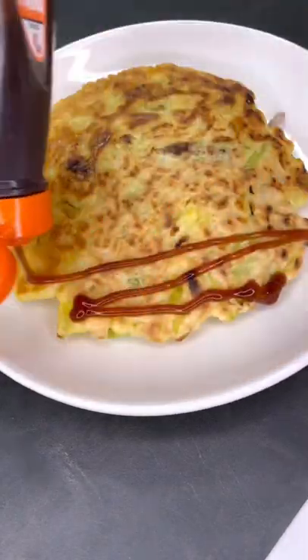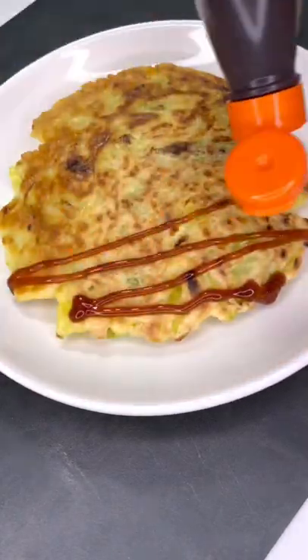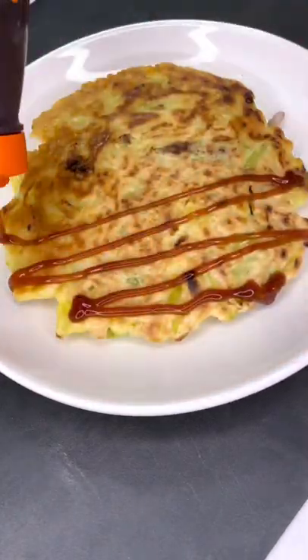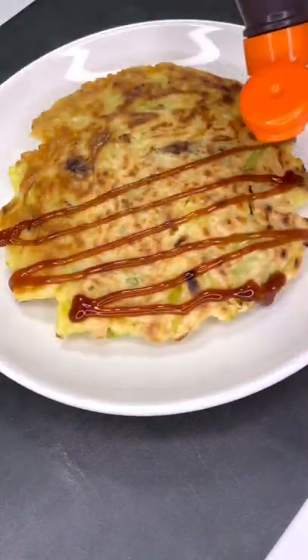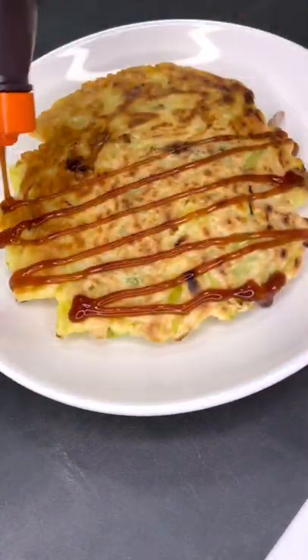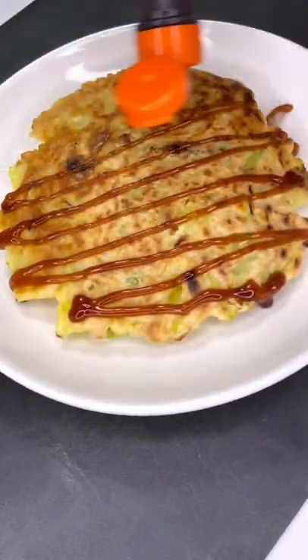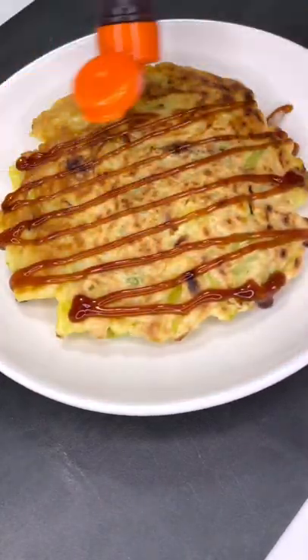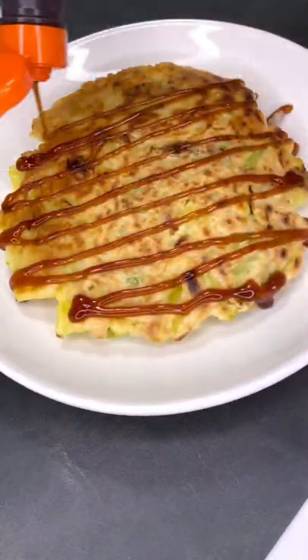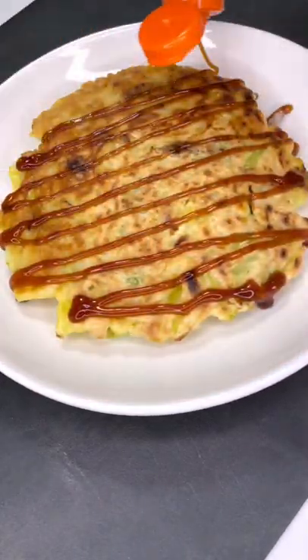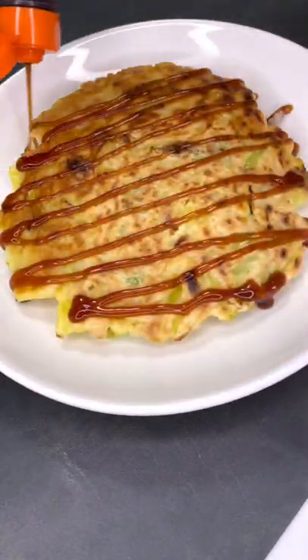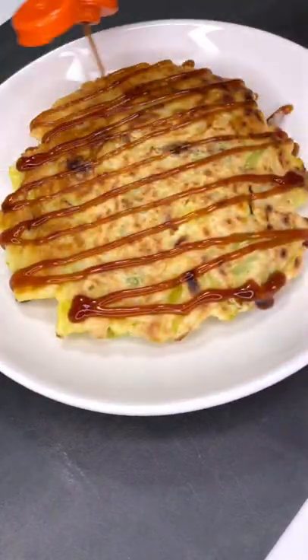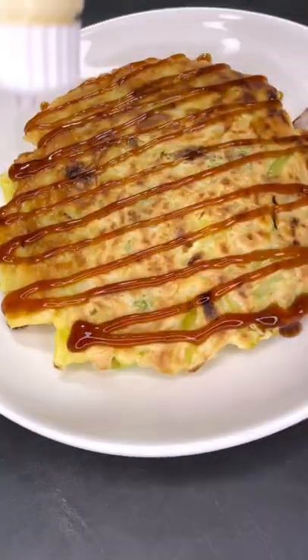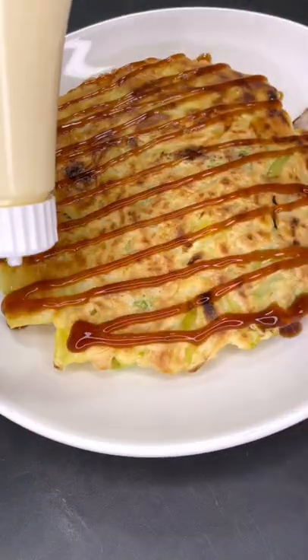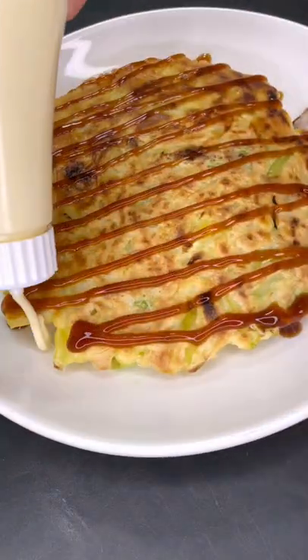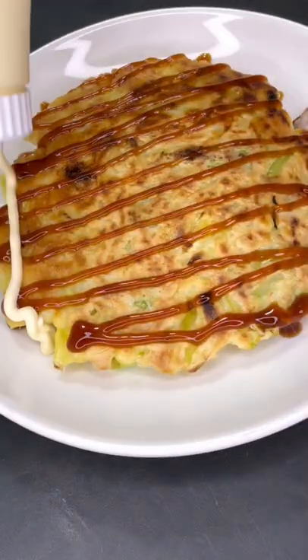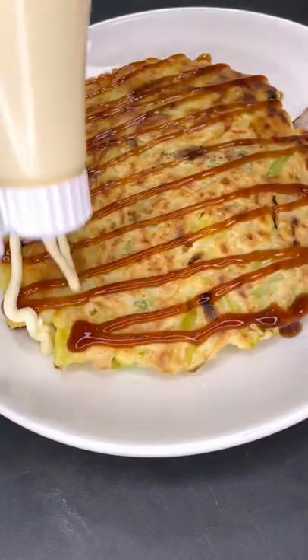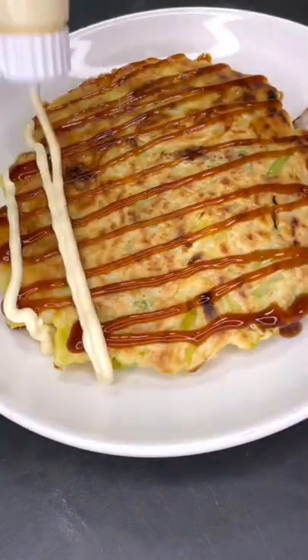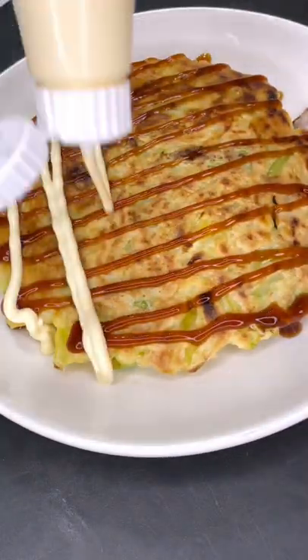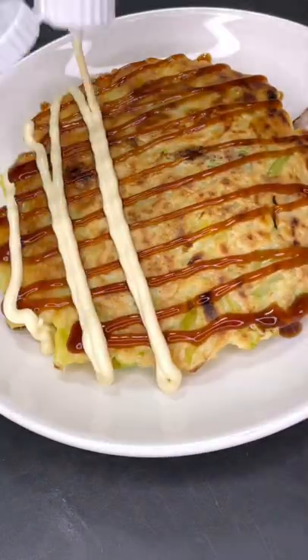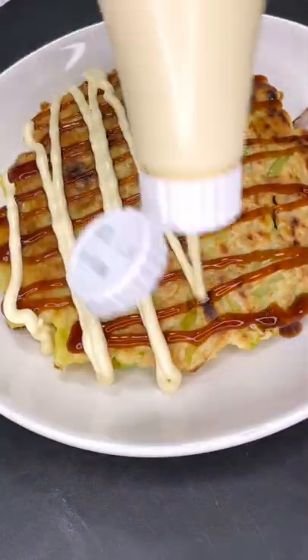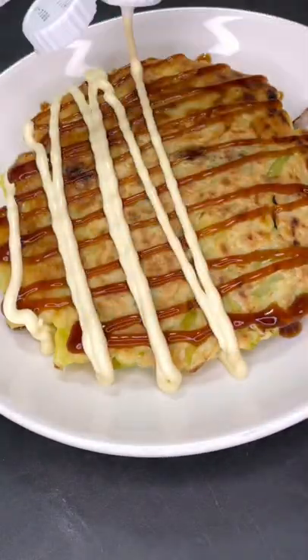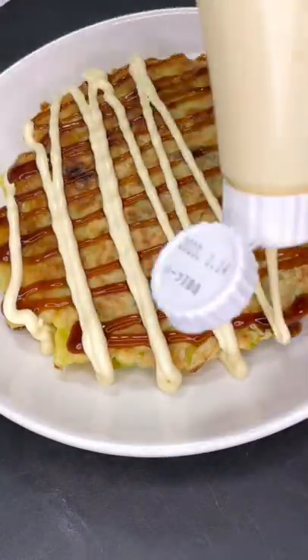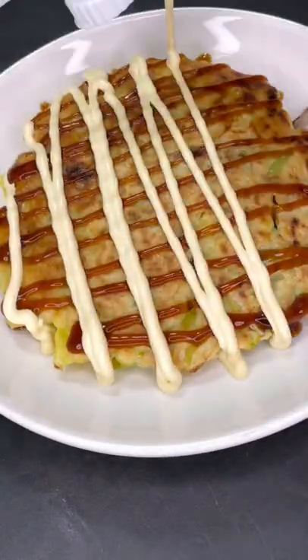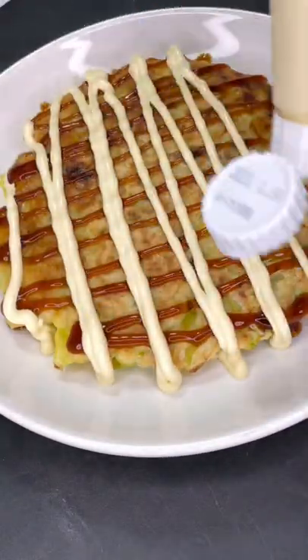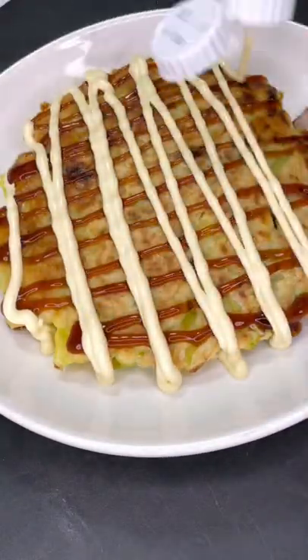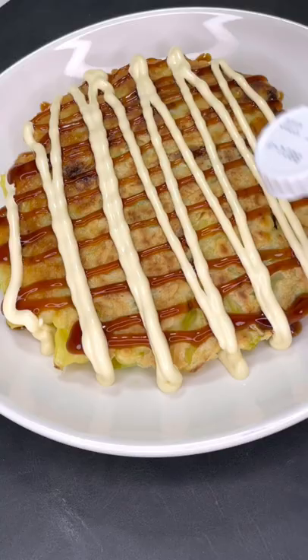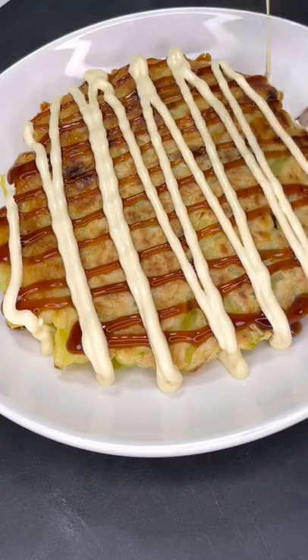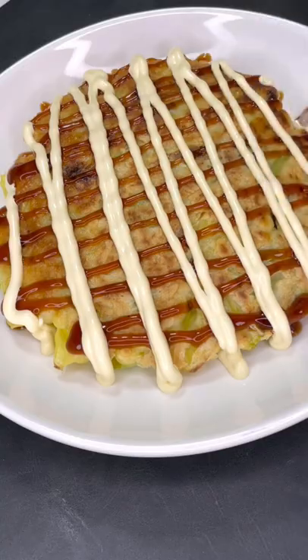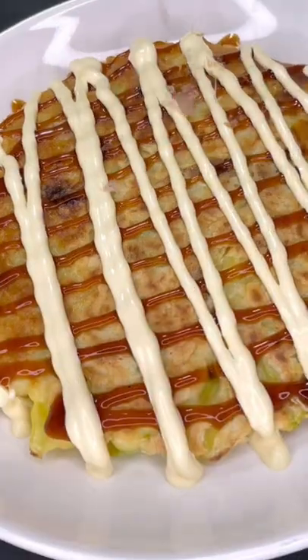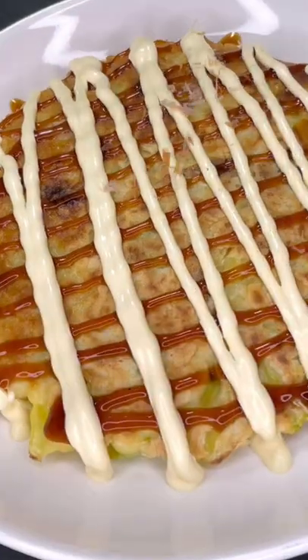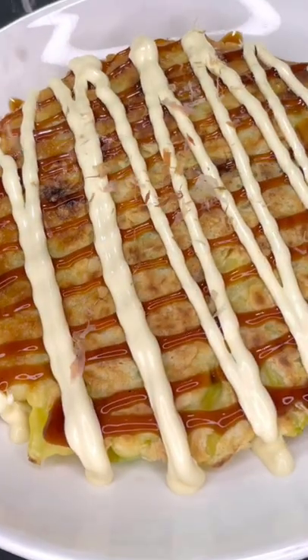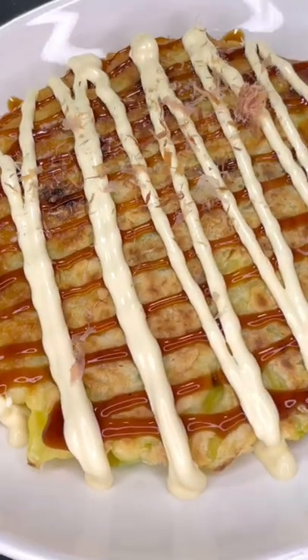Now that it's cooked on both sides, I'm going to use this special Okonomiyaki sauce, some Kewpie mayo, and Katsuobushi.